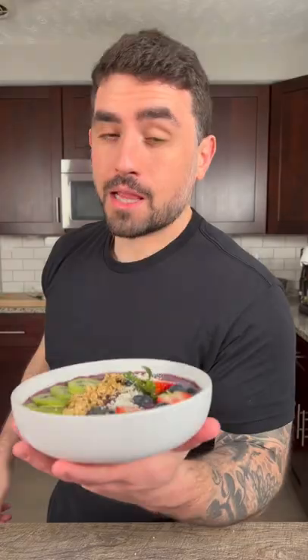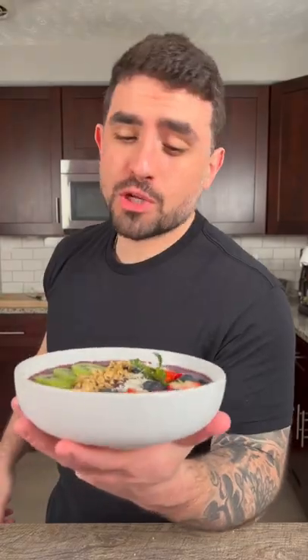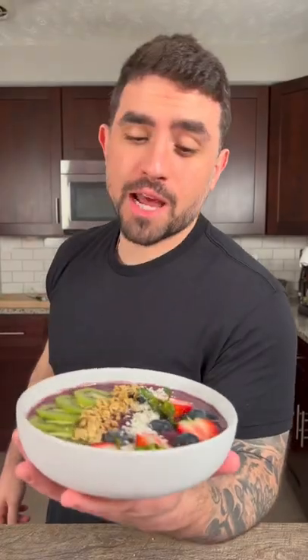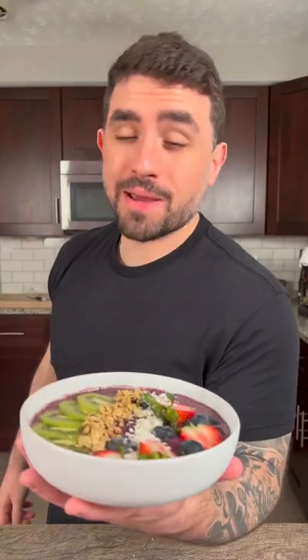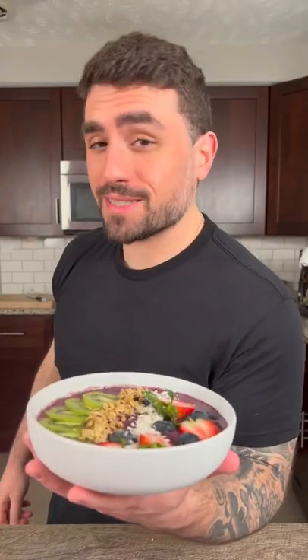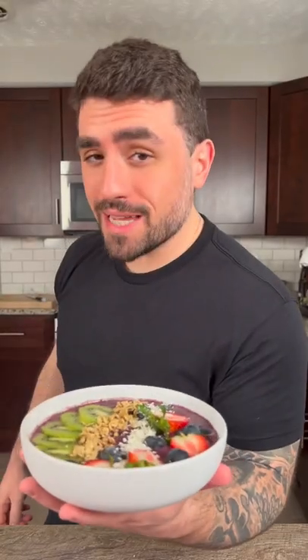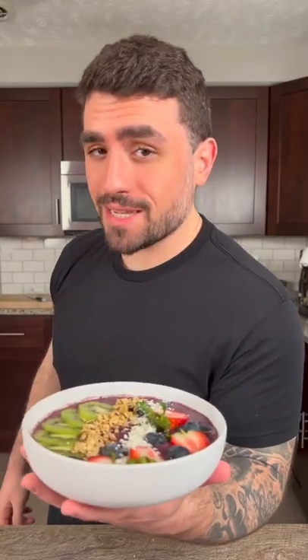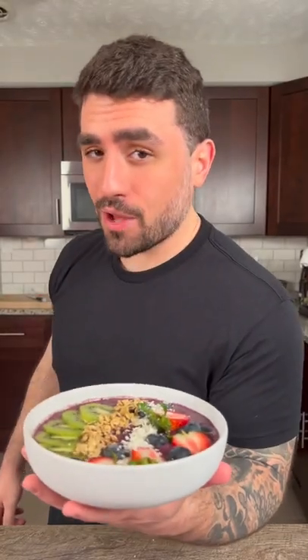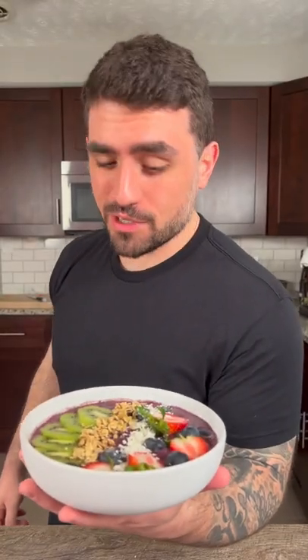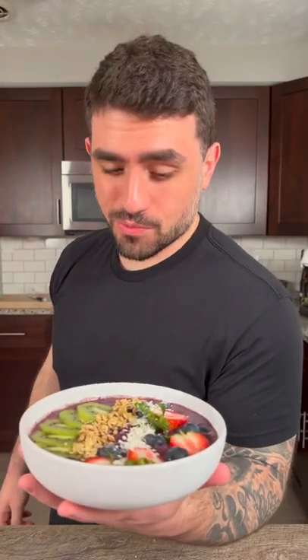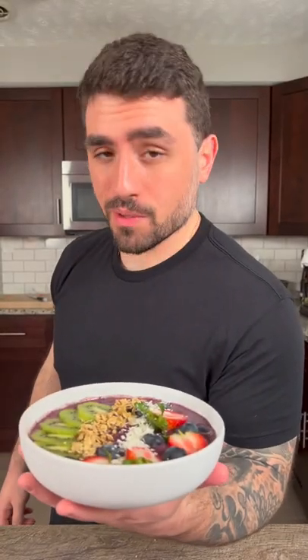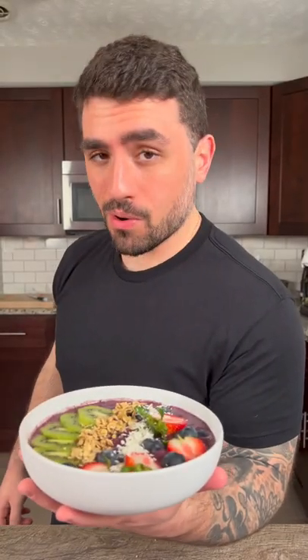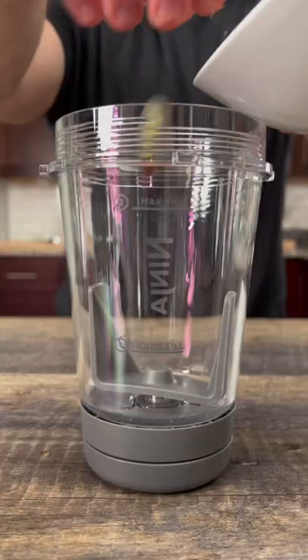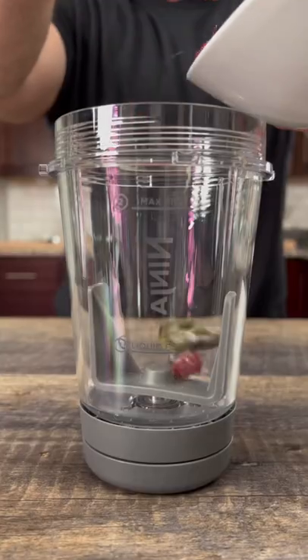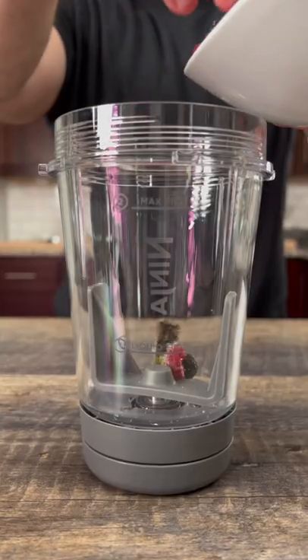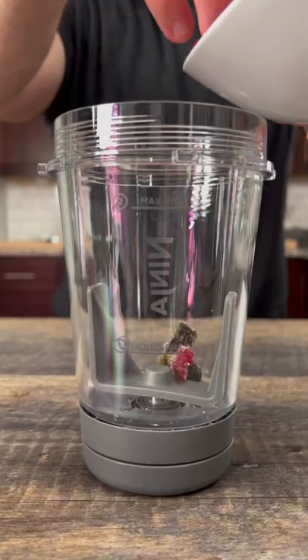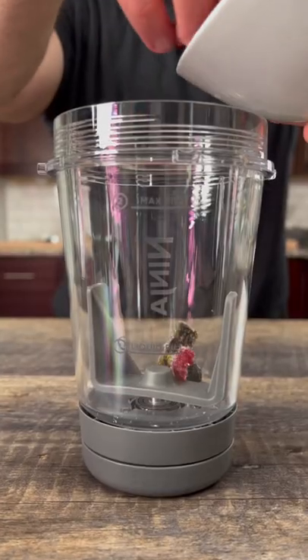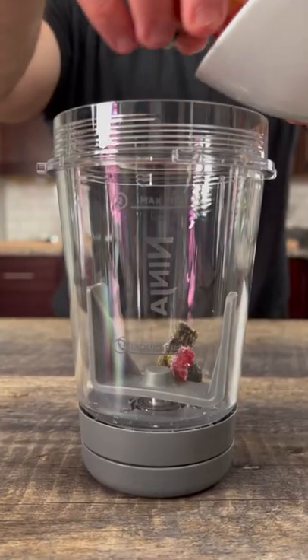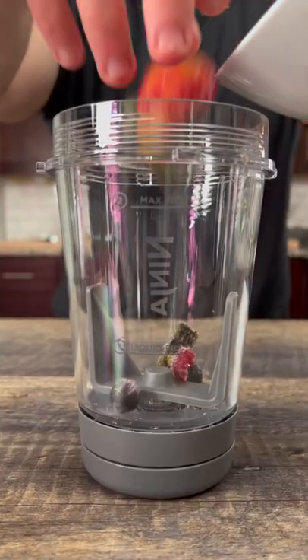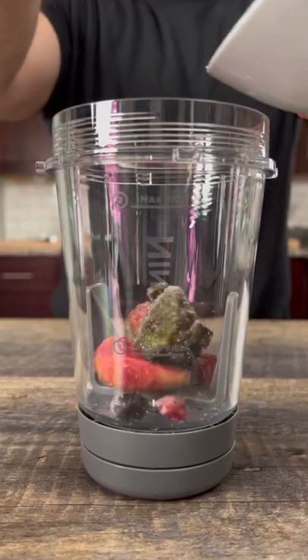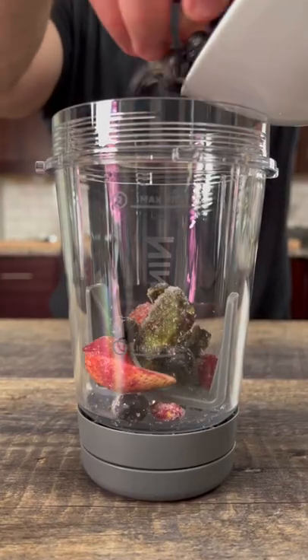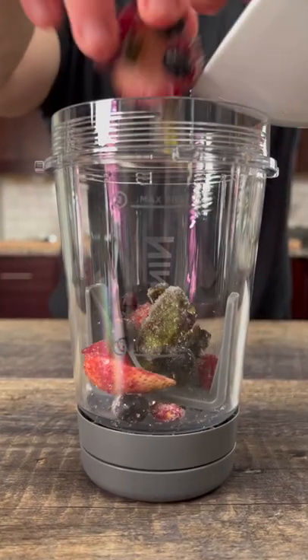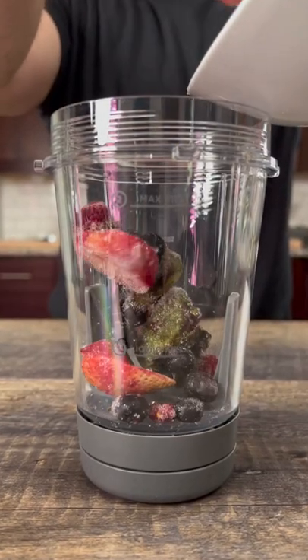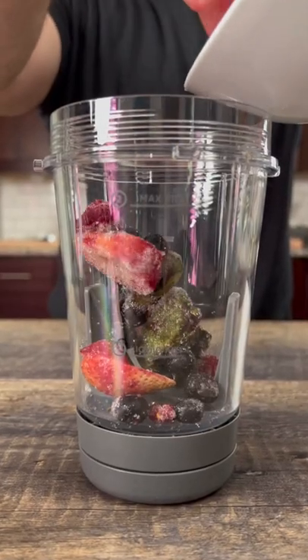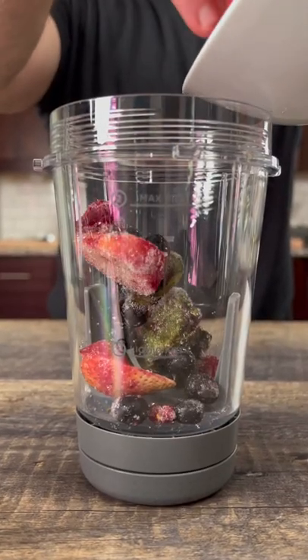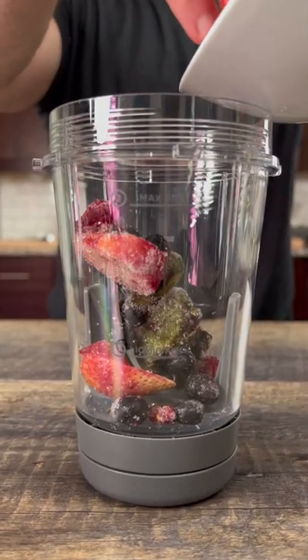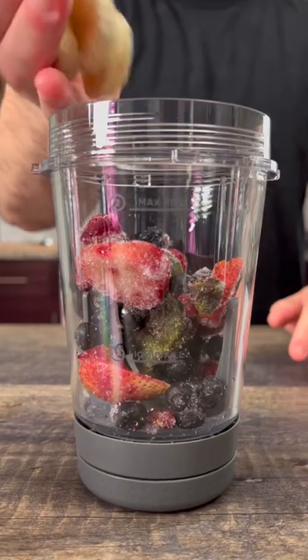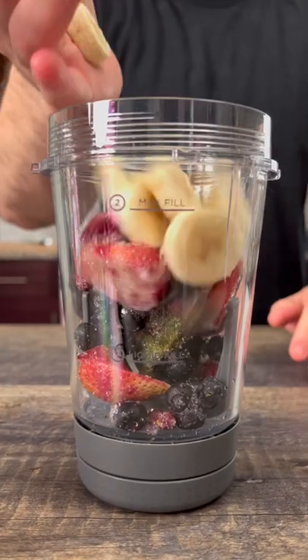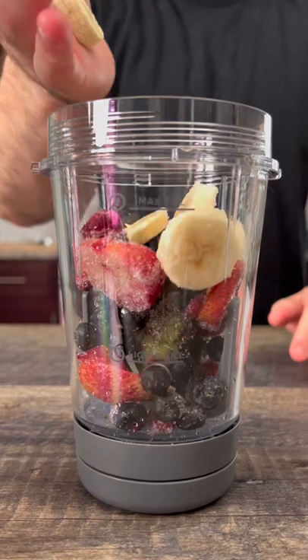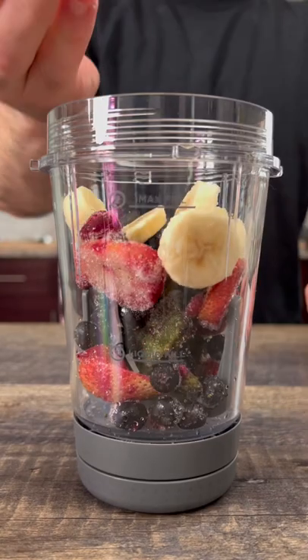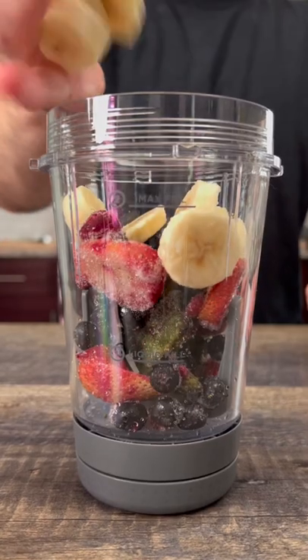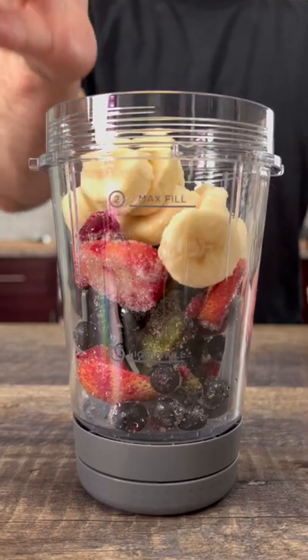Let me show you how to make this easy healthy smoothie bowl. In a blender or food processor add some frozen berries, kale, and bananas.